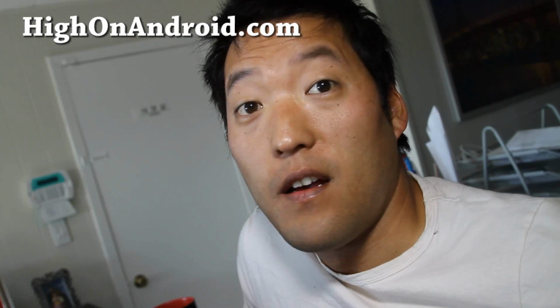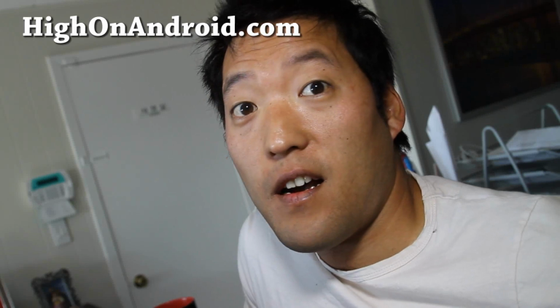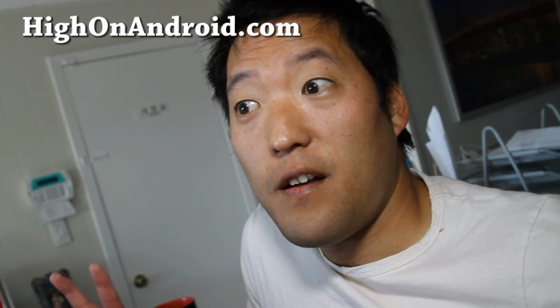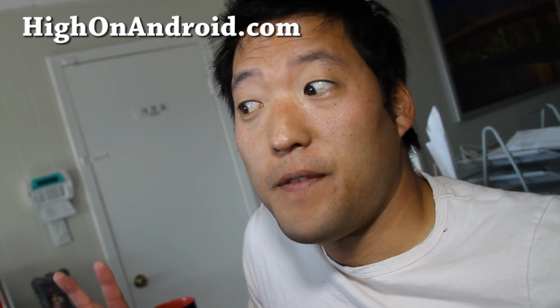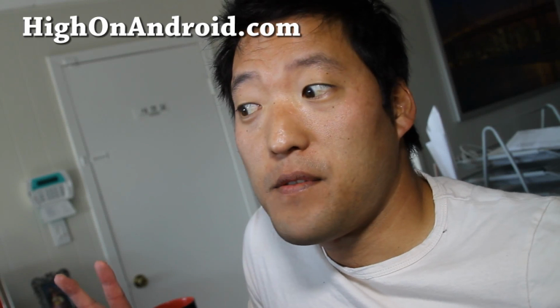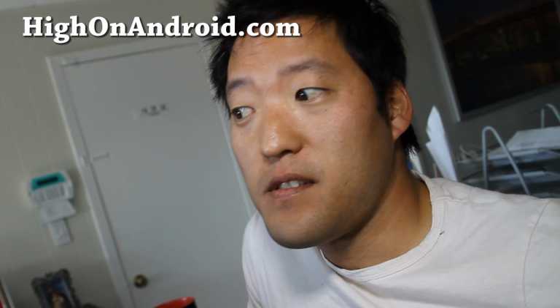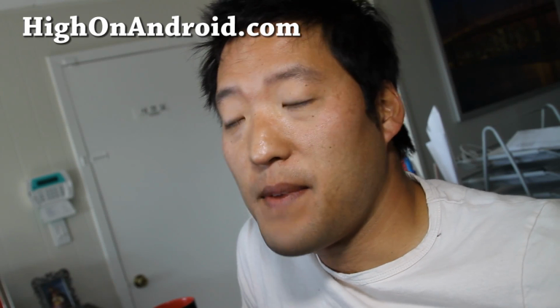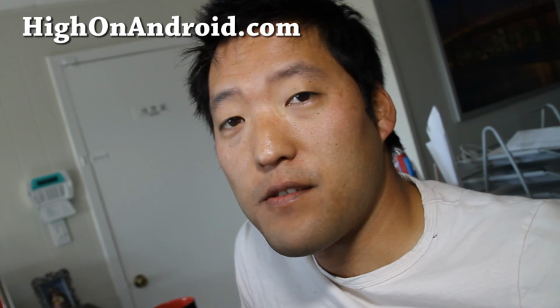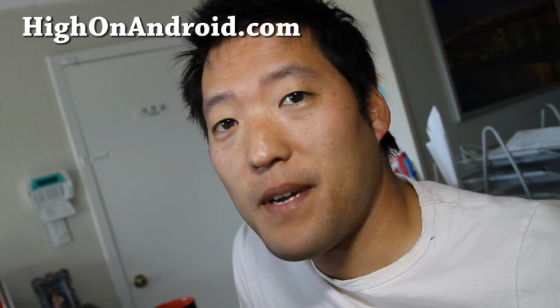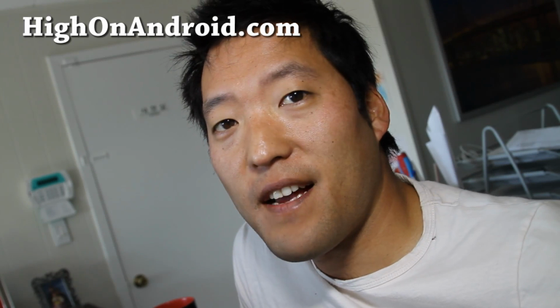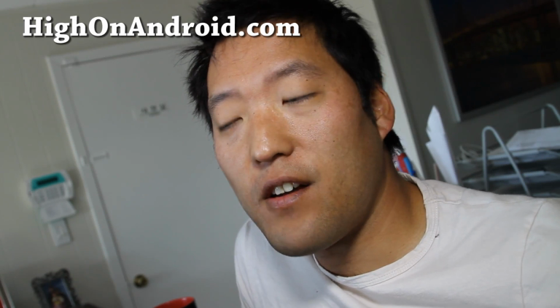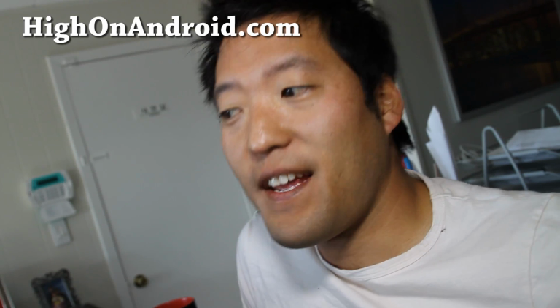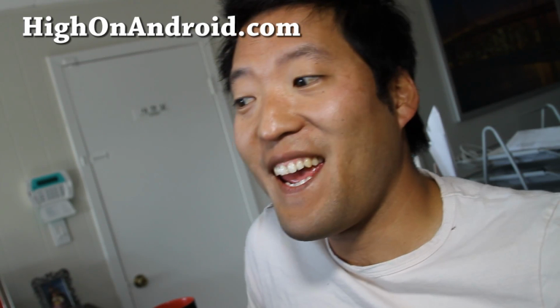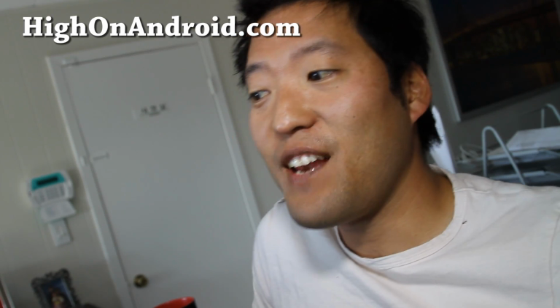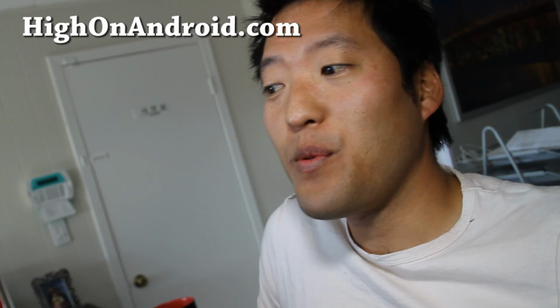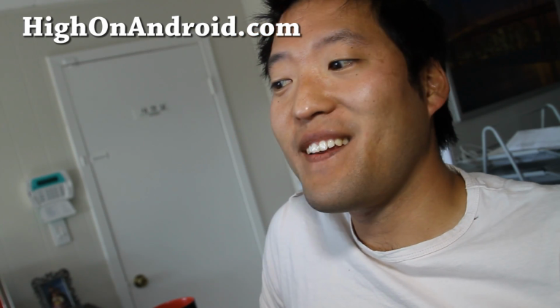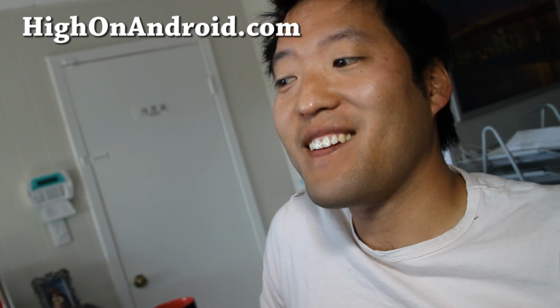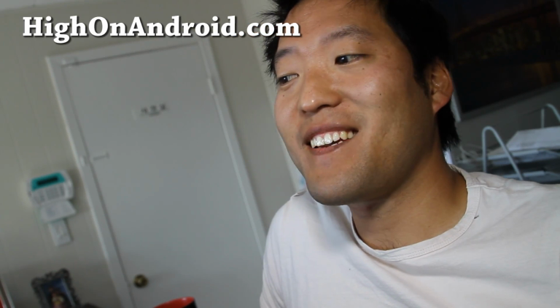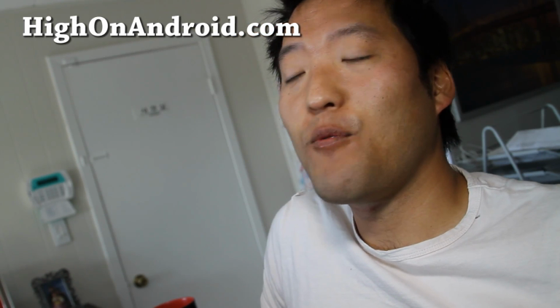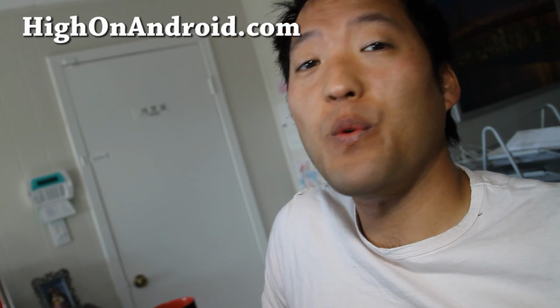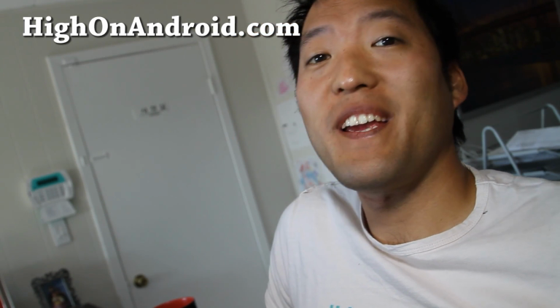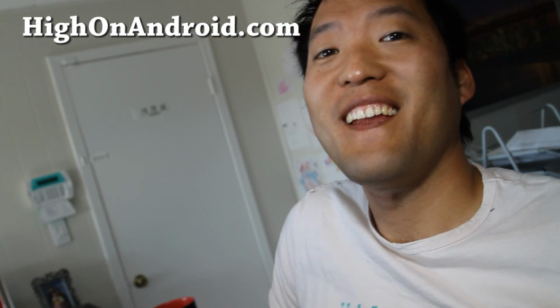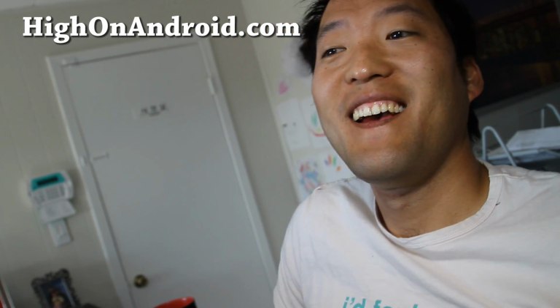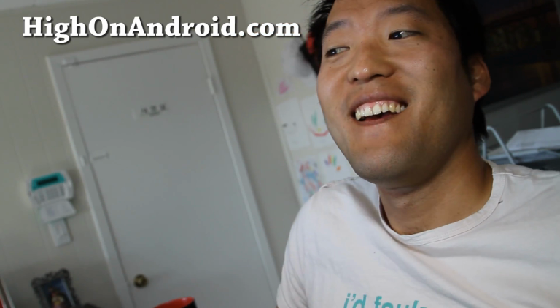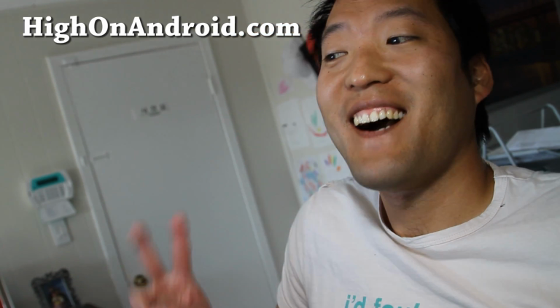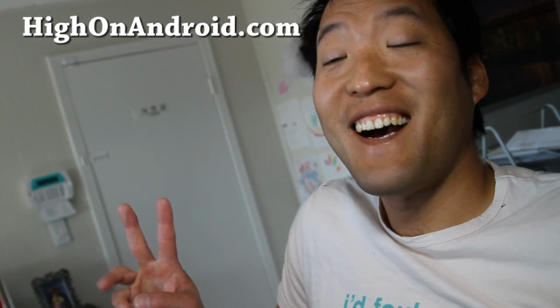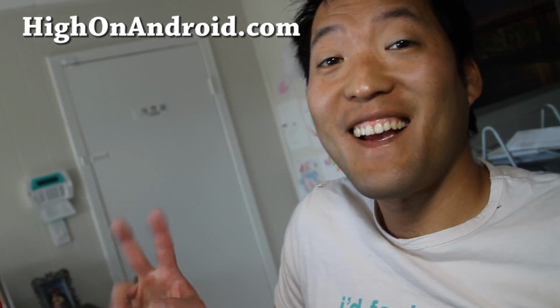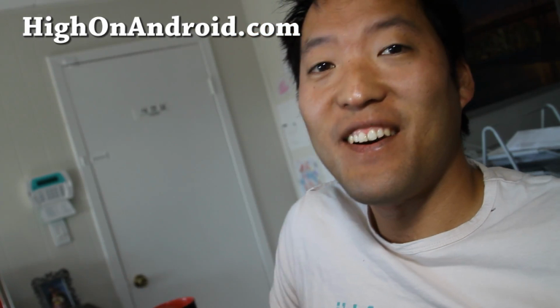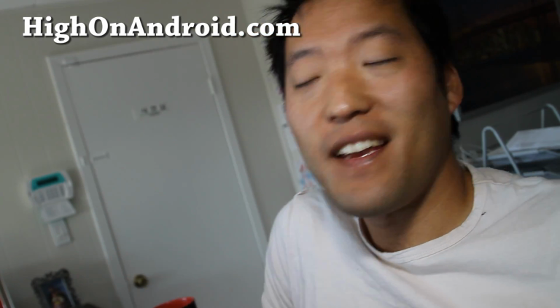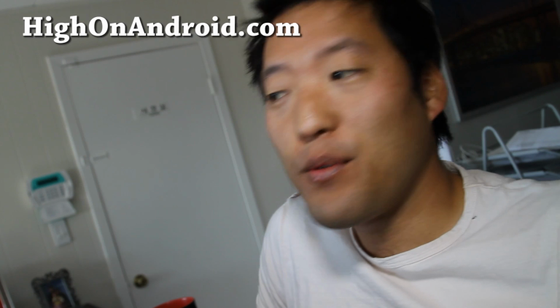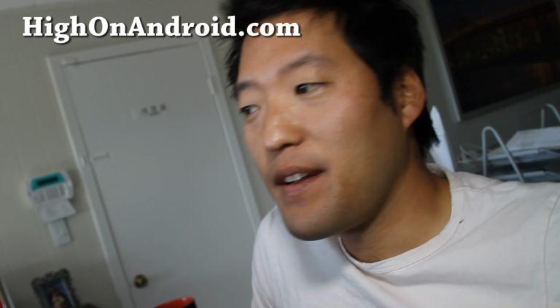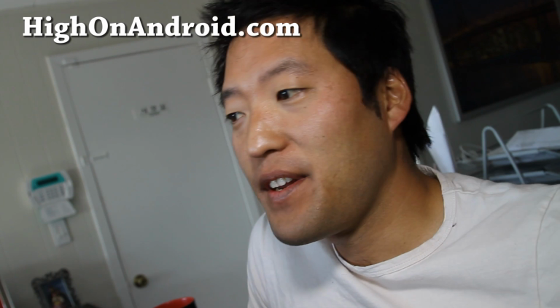Hi all folks, this is Max from HiOnAndroid.com where we get Hi on Android every day.